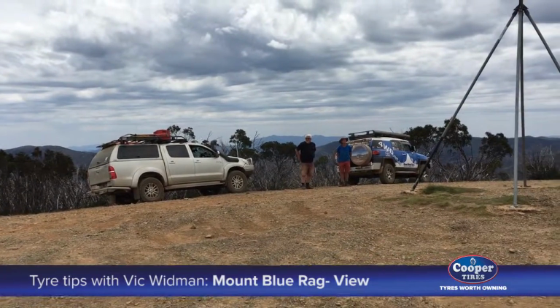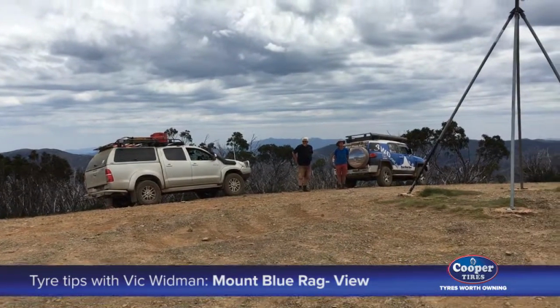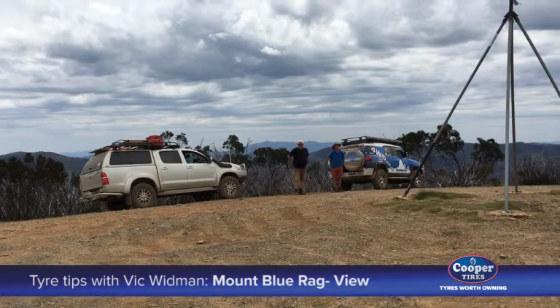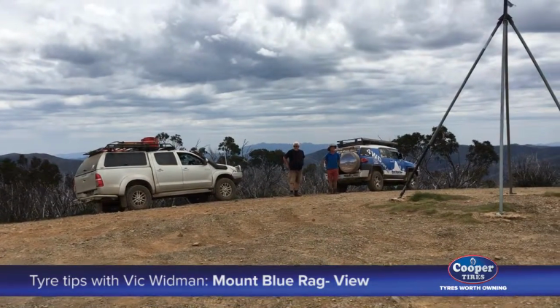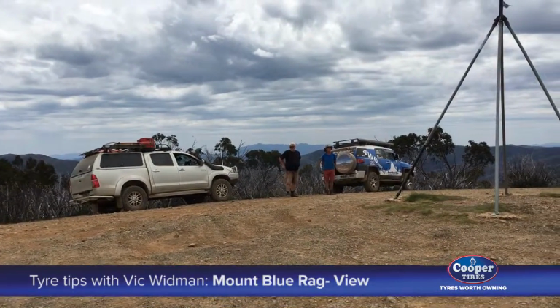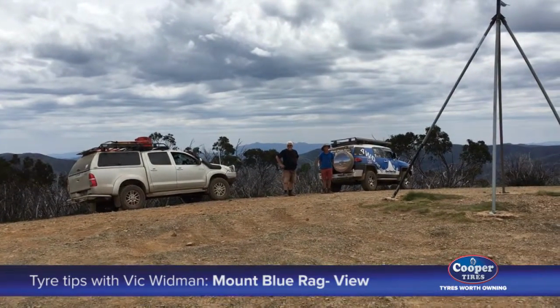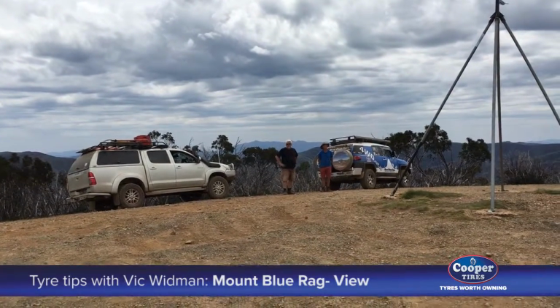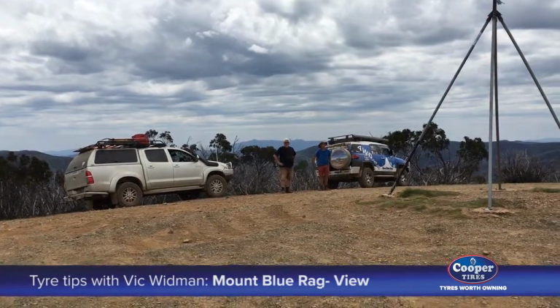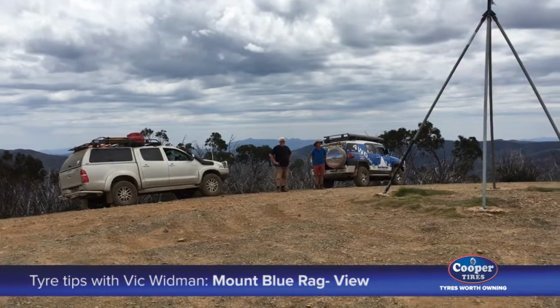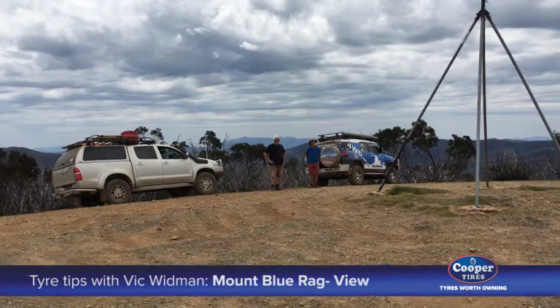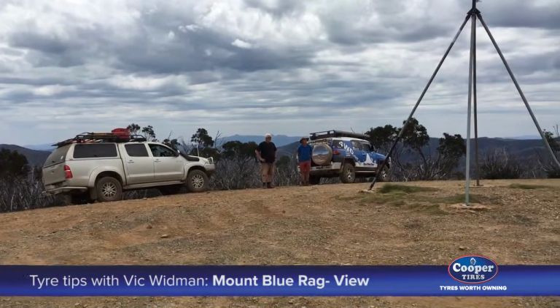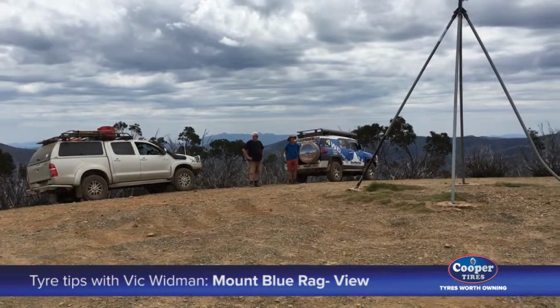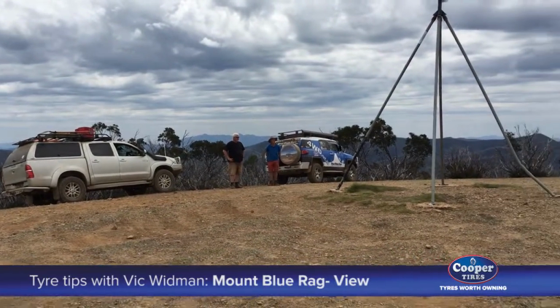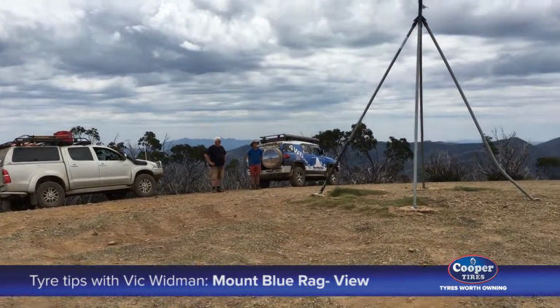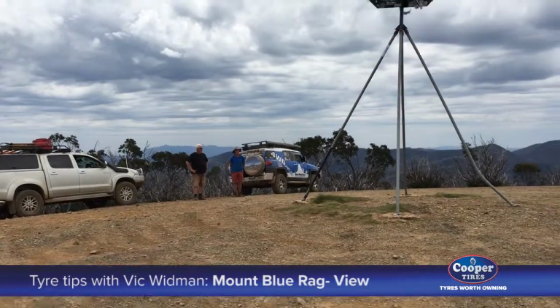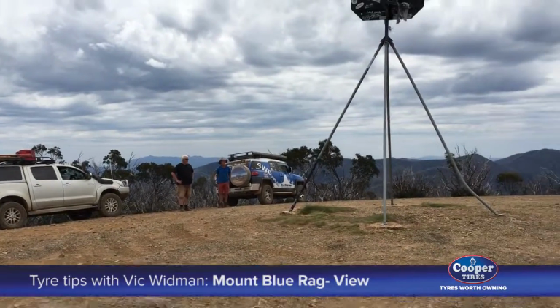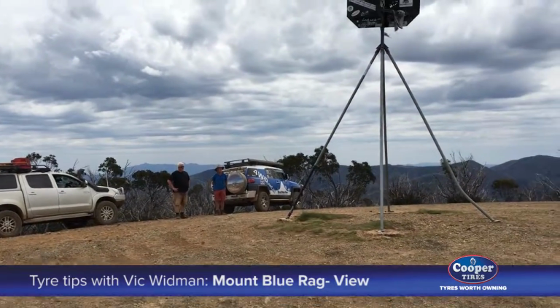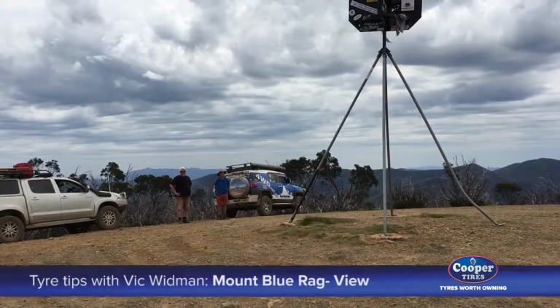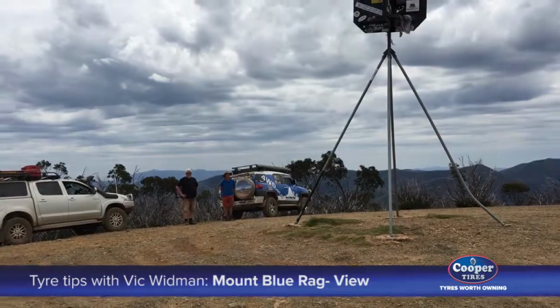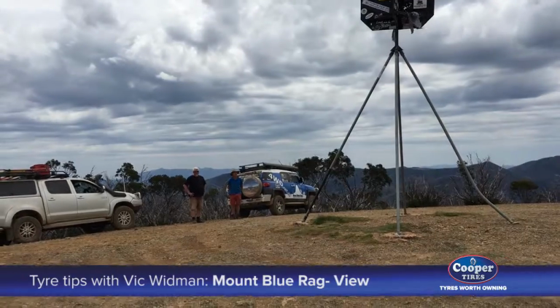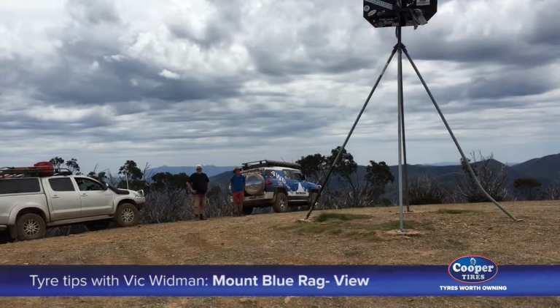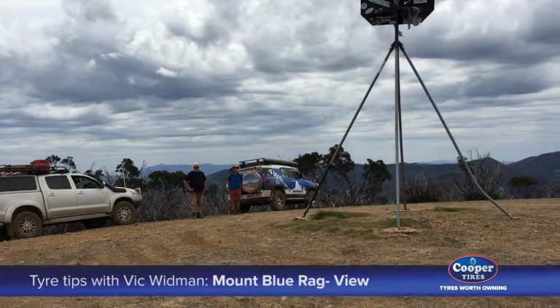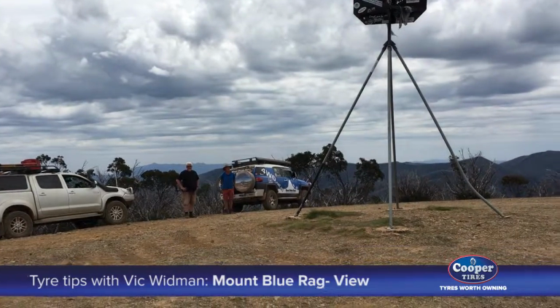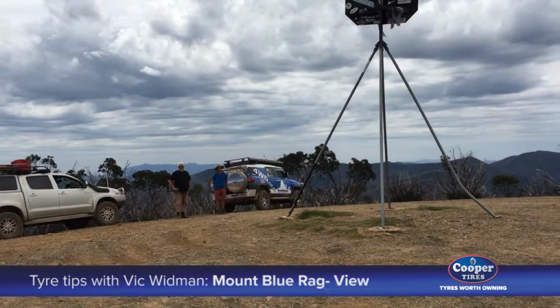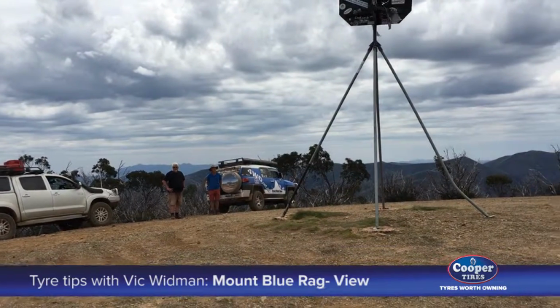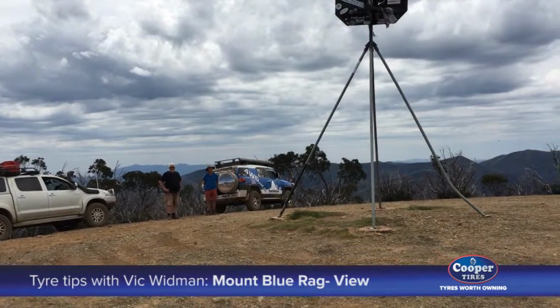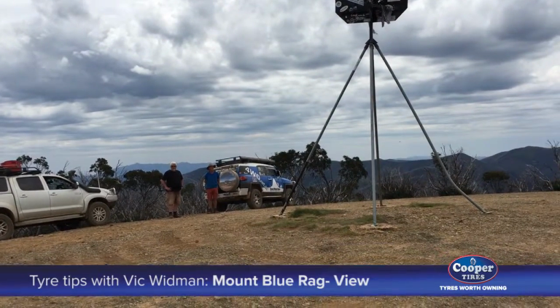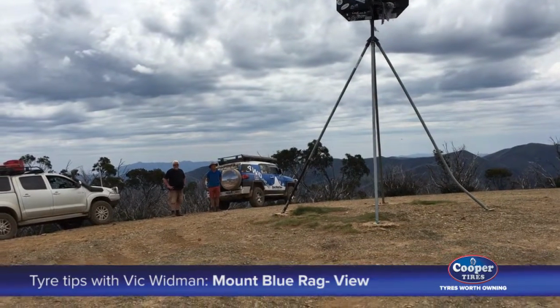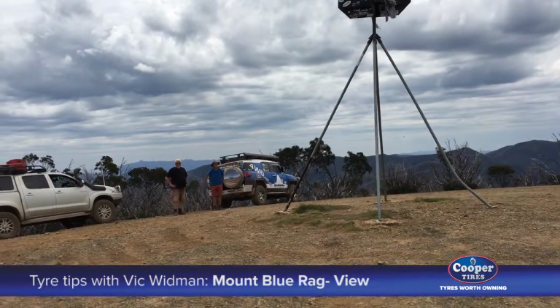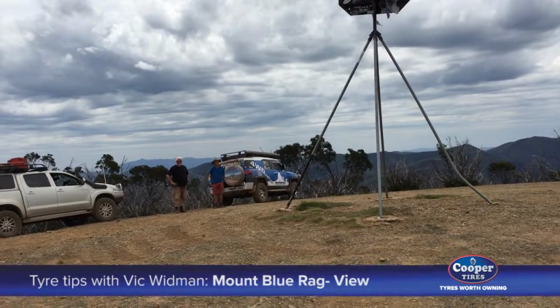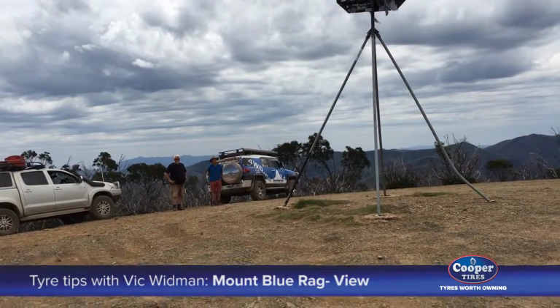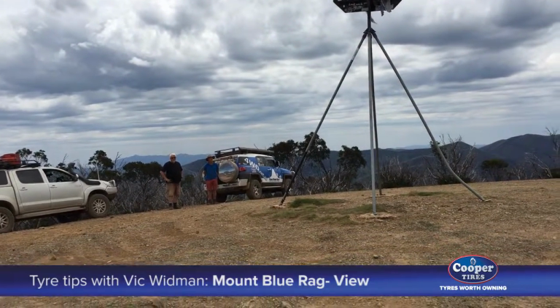Went out four wheel driving for a week and finish up at a place like this. It doesn't get much better.